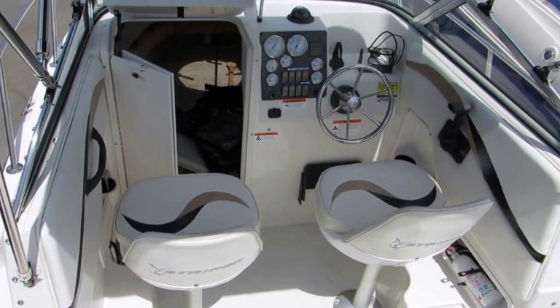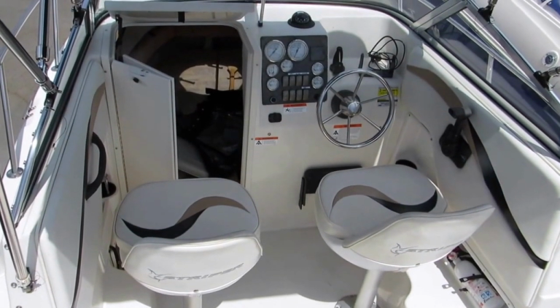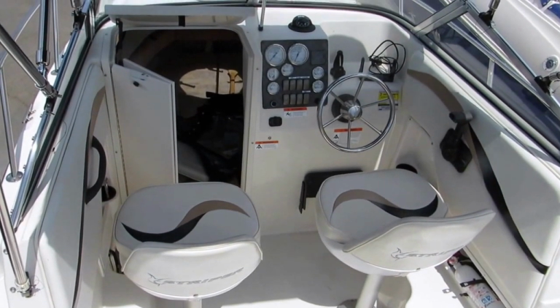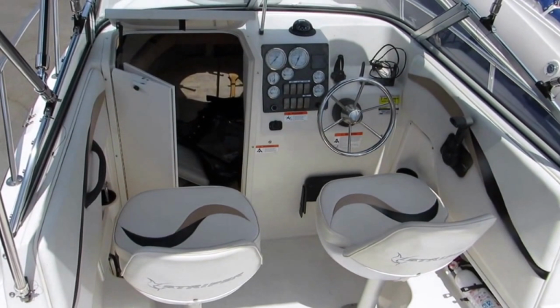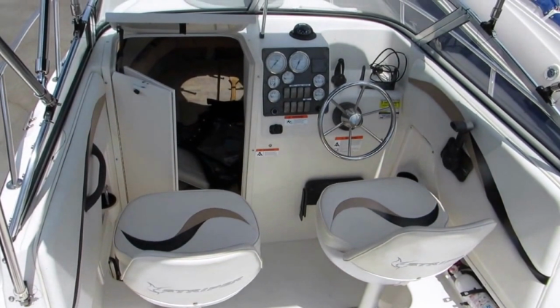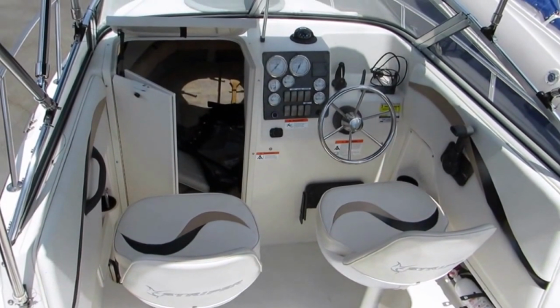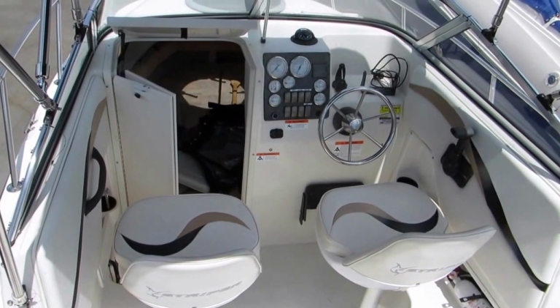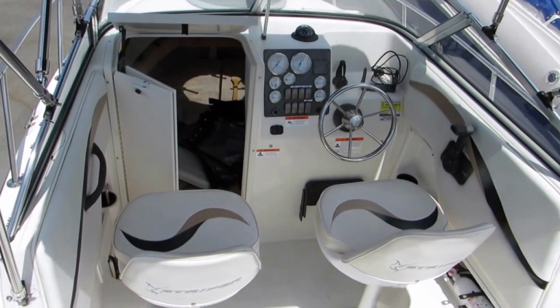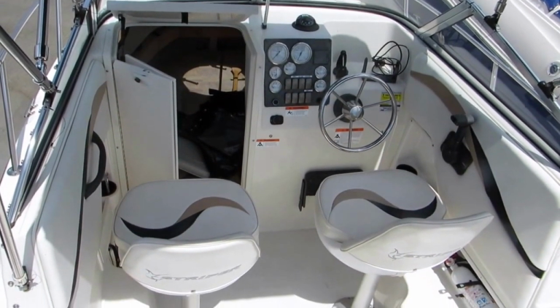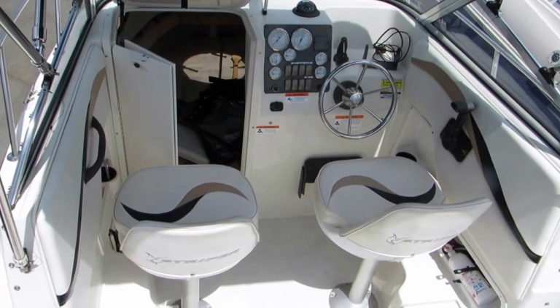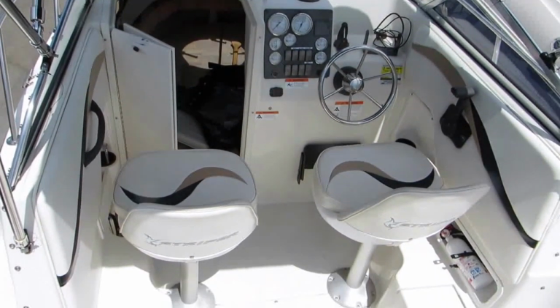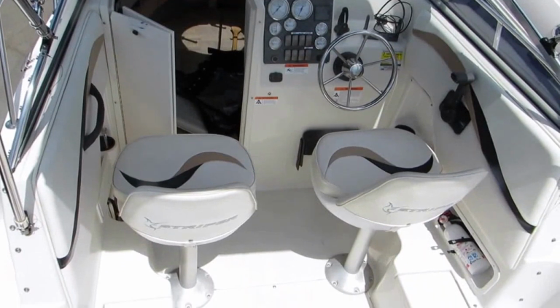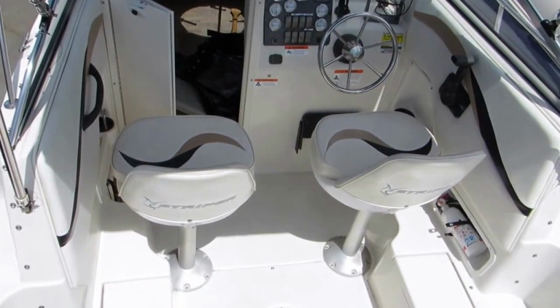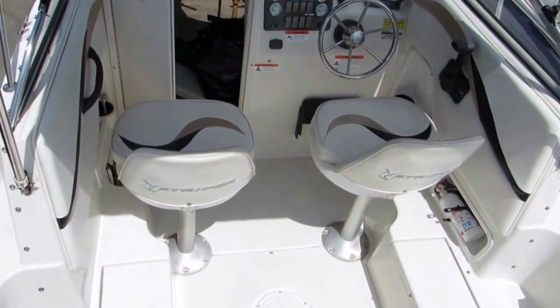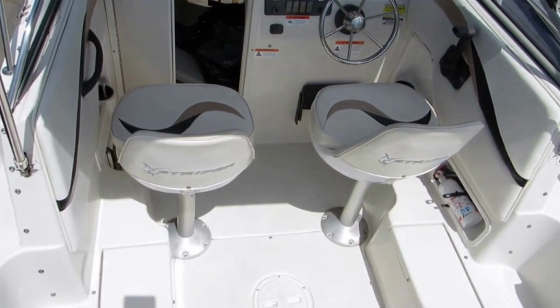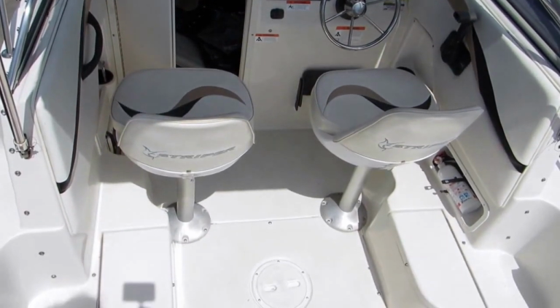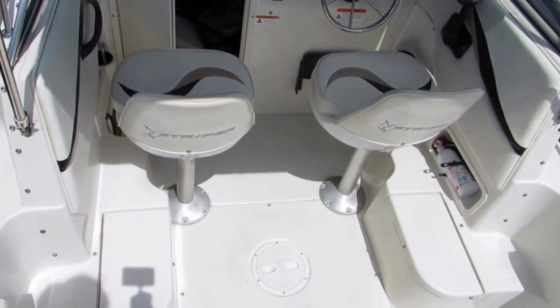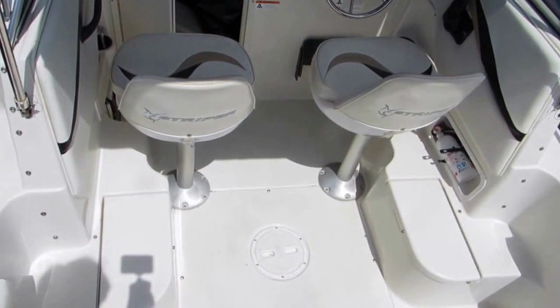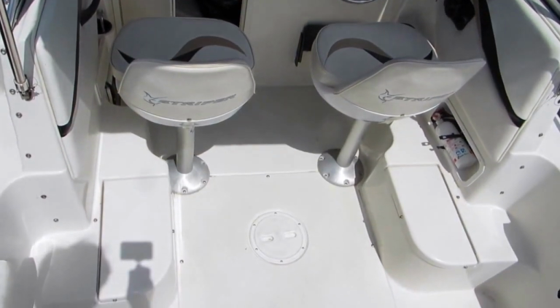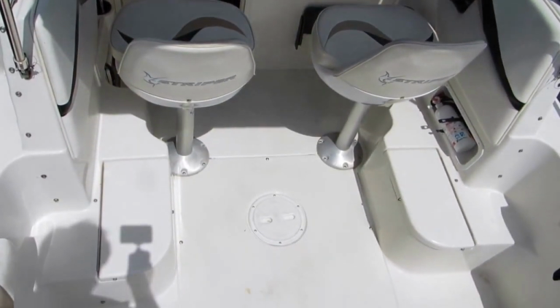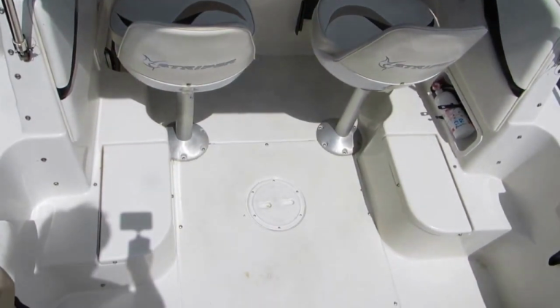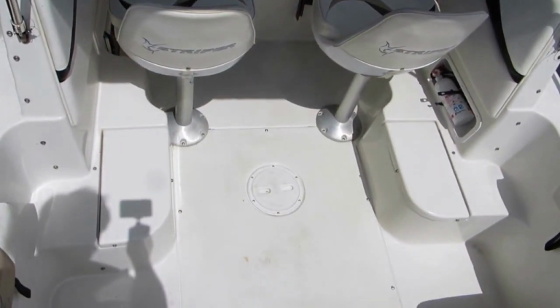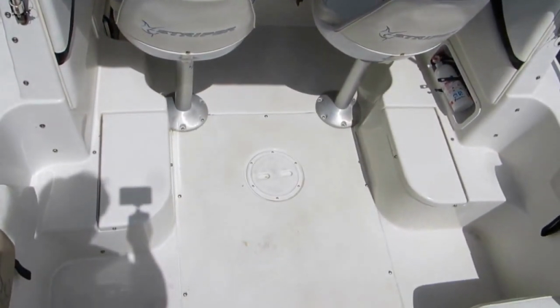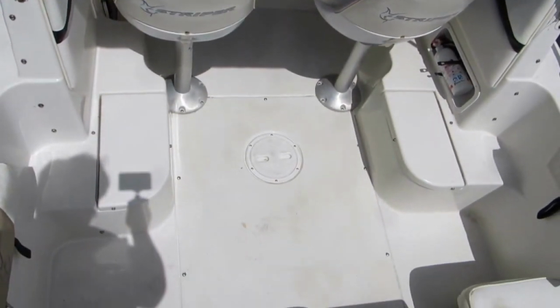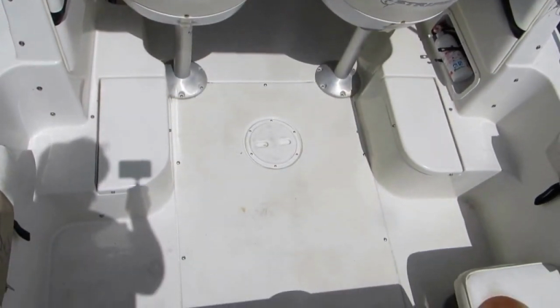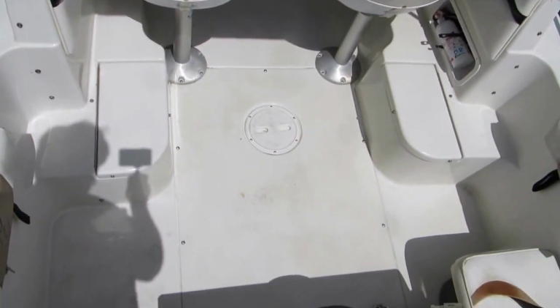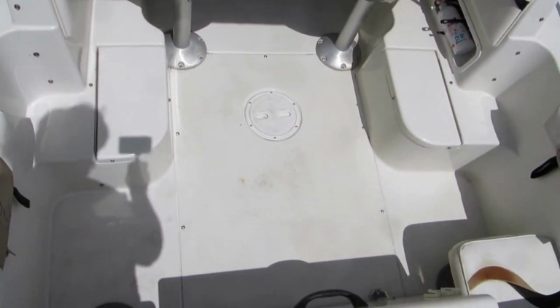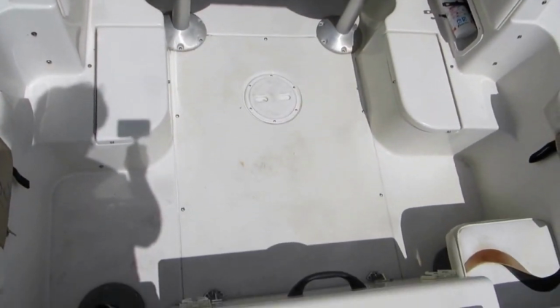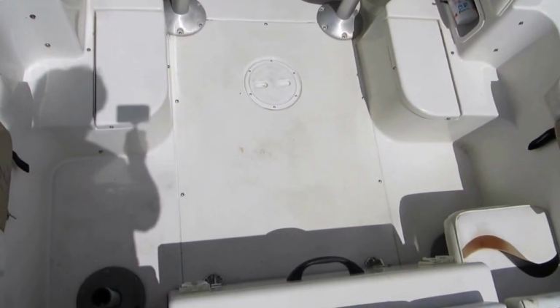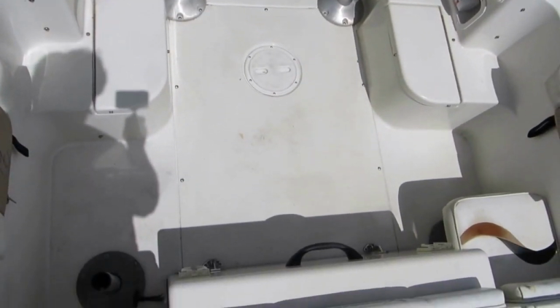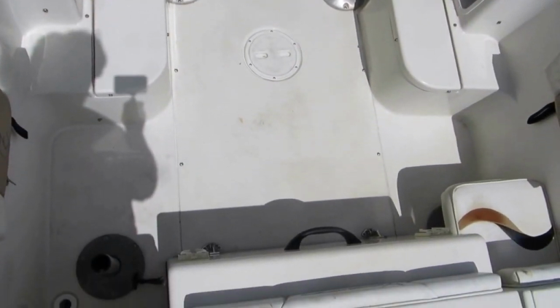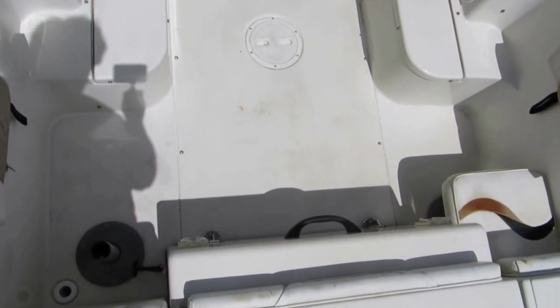This is the 1851. It has the helm seats. You have fish boxes on the port and starboard side, and jump seats.